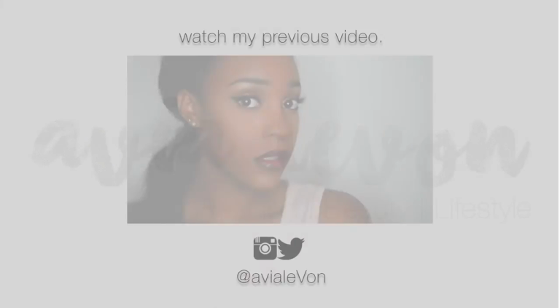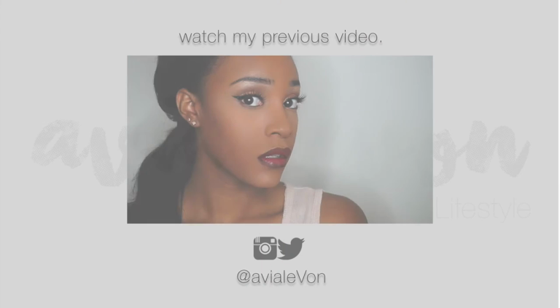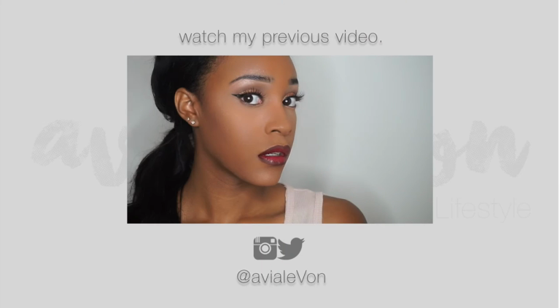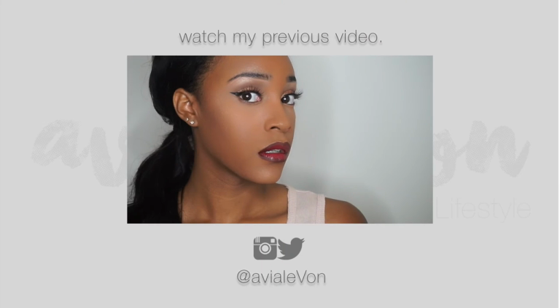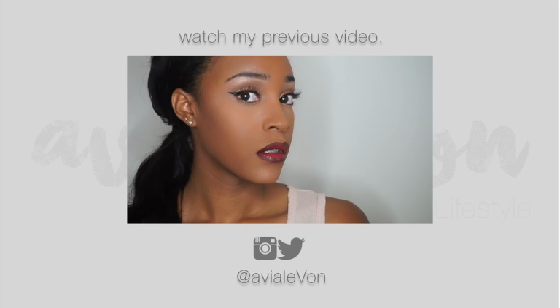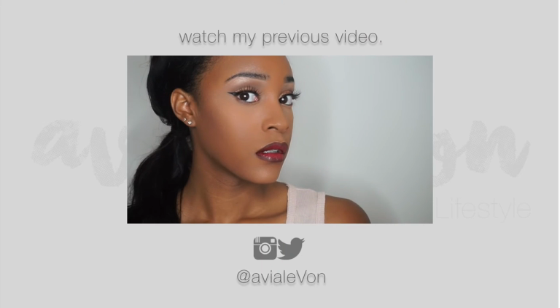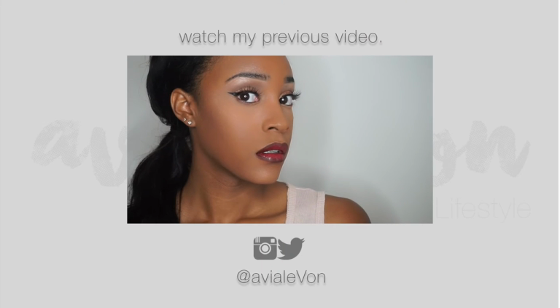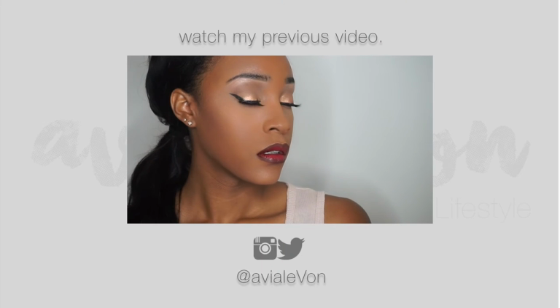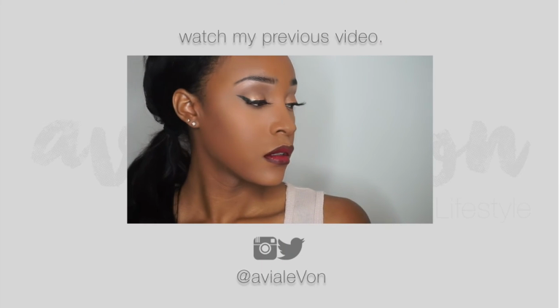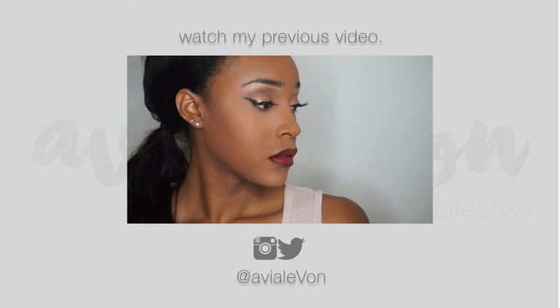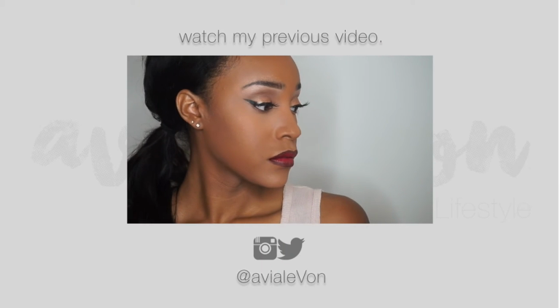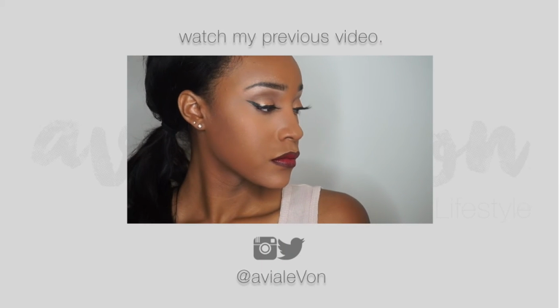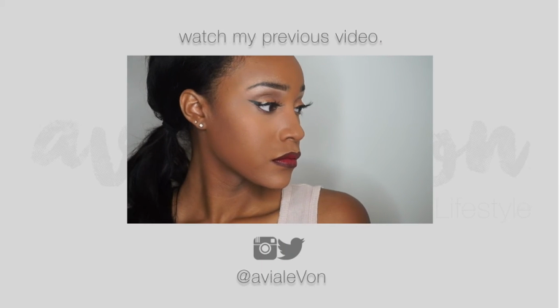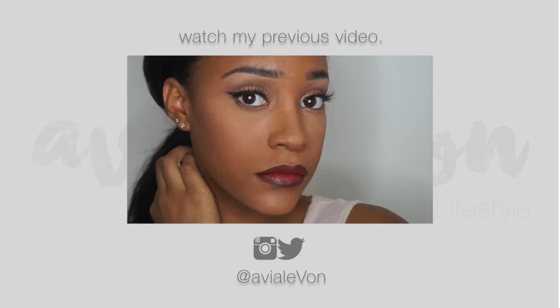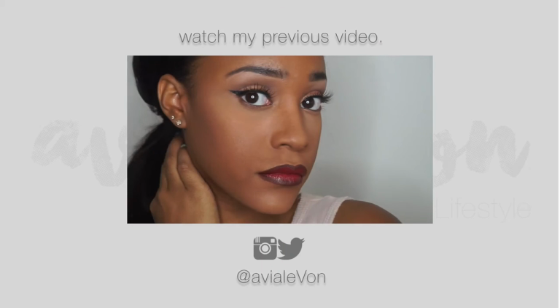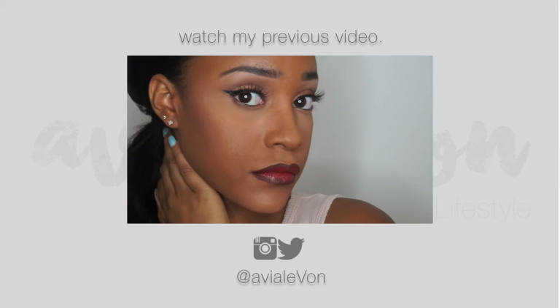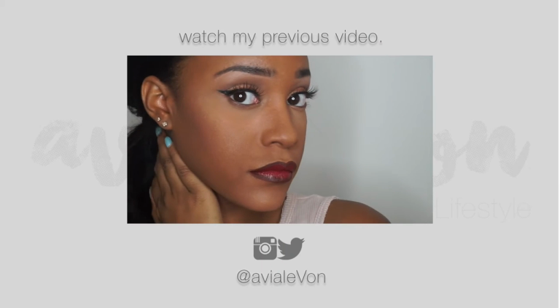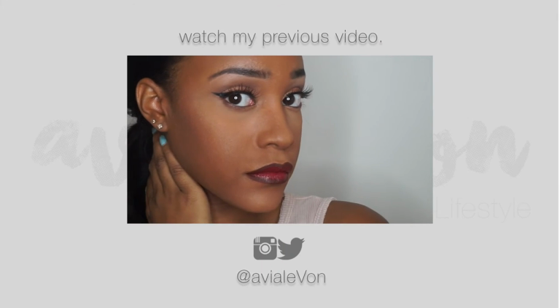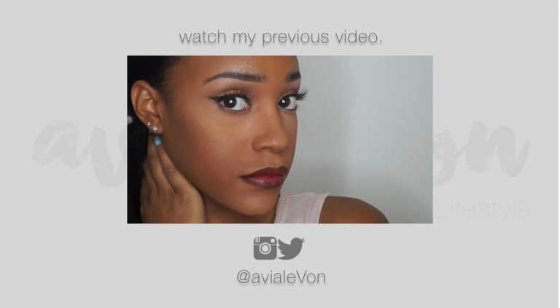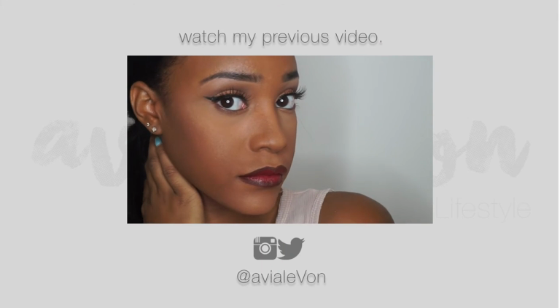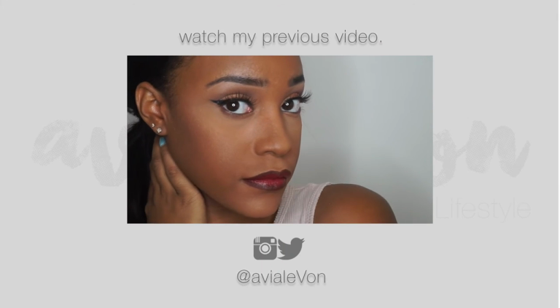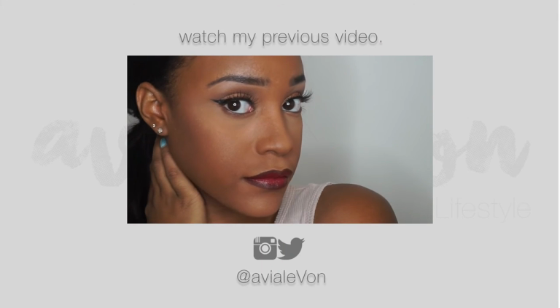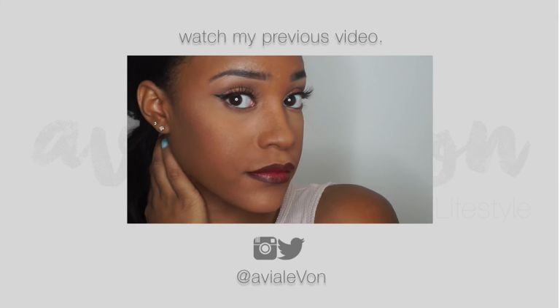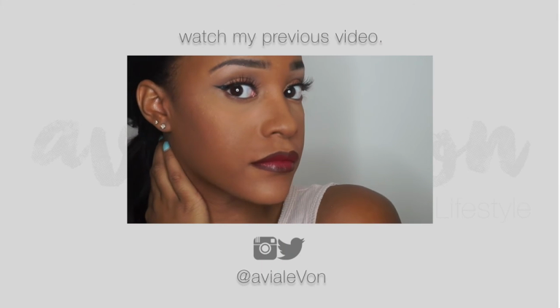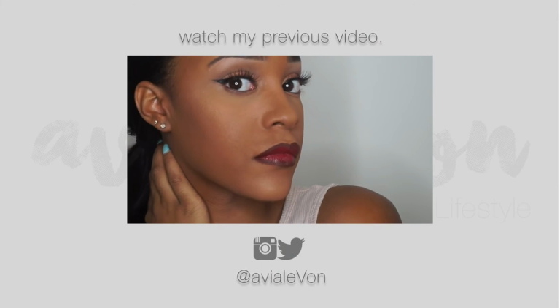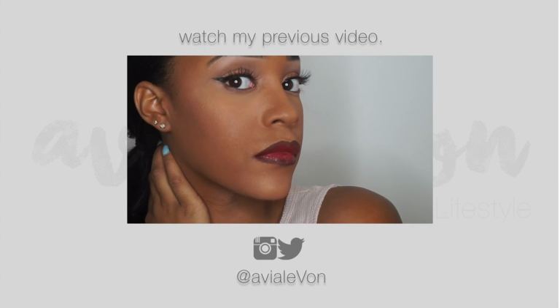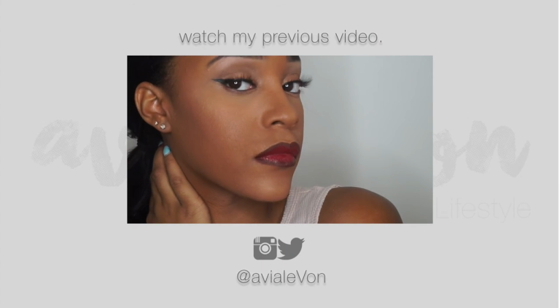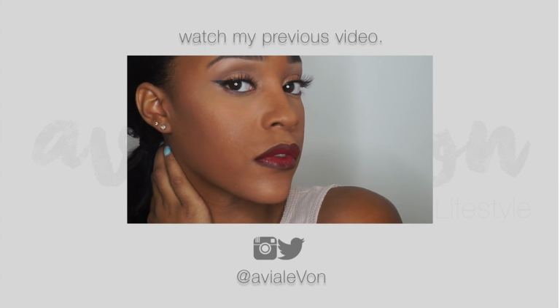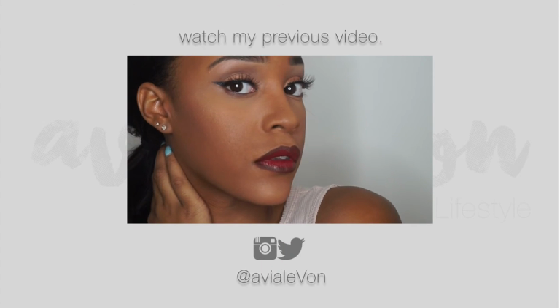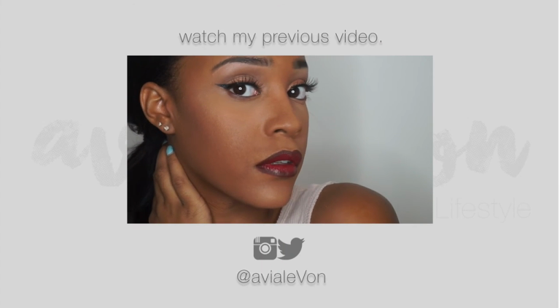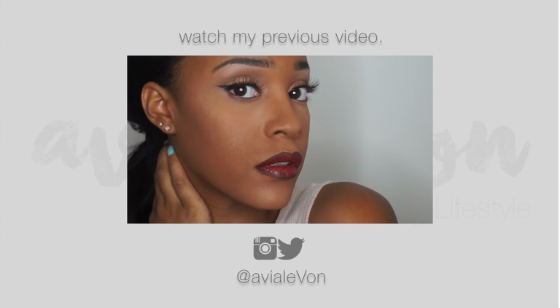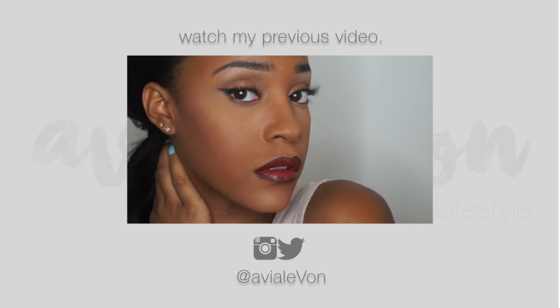Here is the final look as far as makeup with the winged eyeliner and the very bold lips.